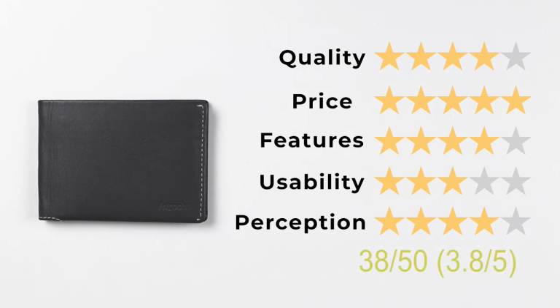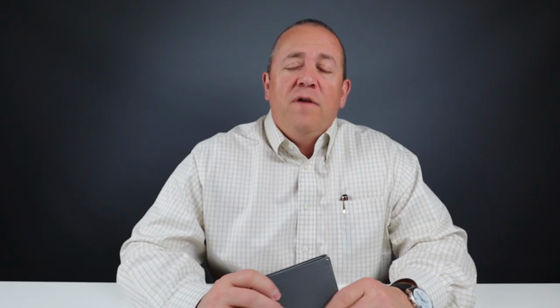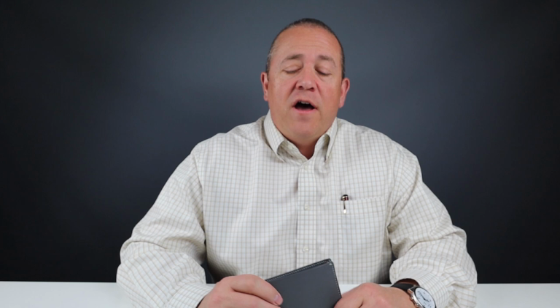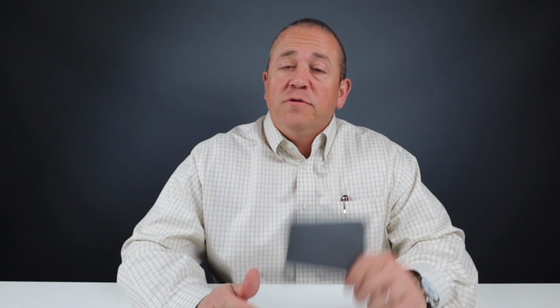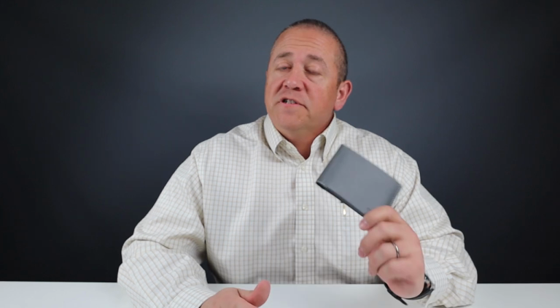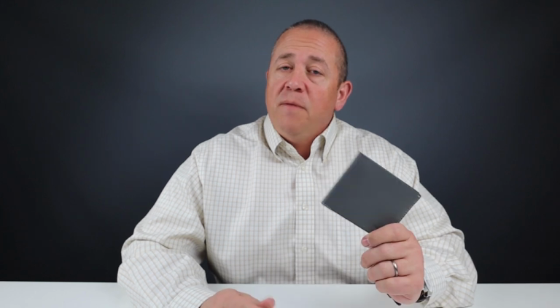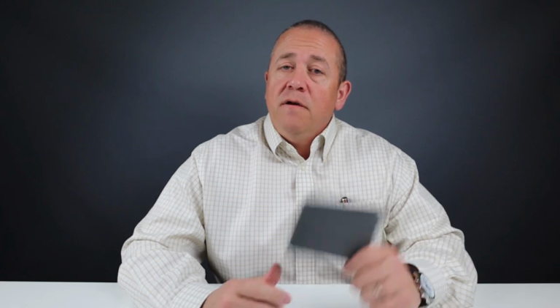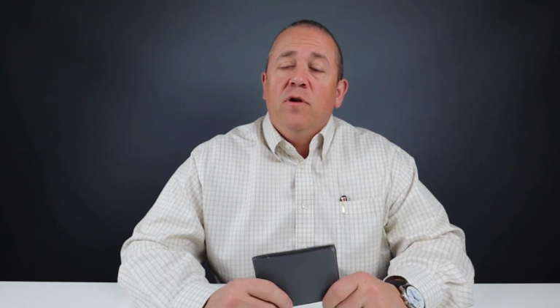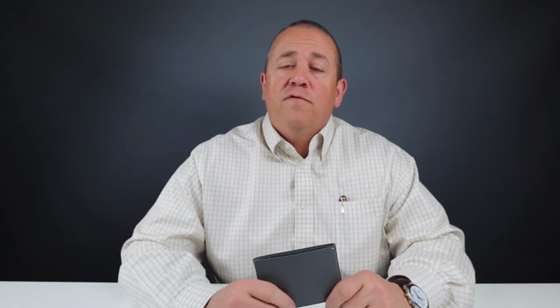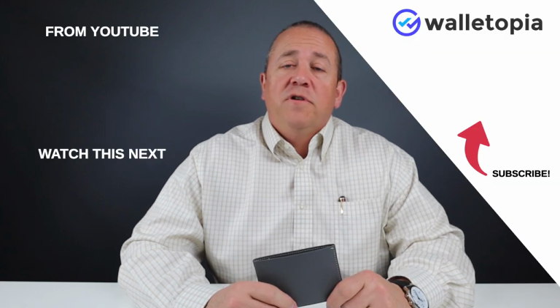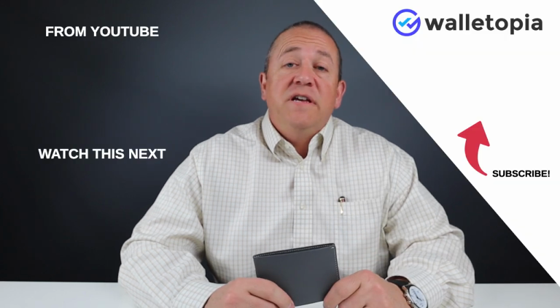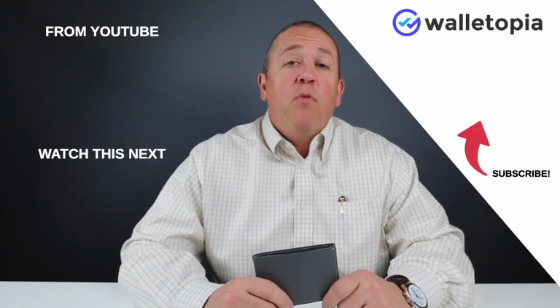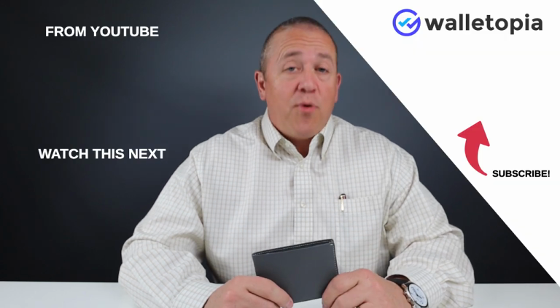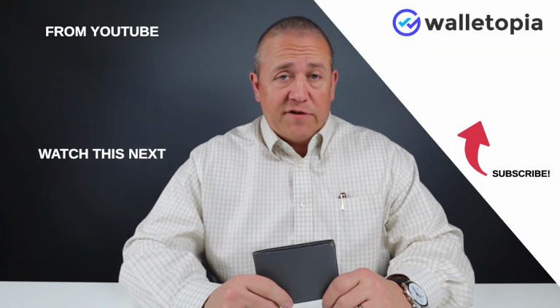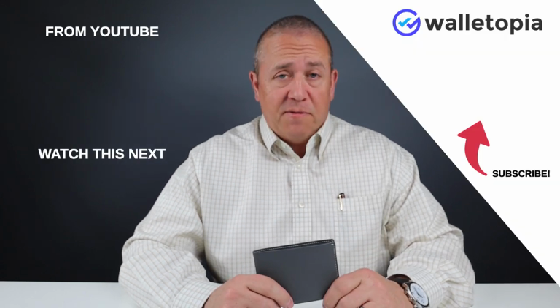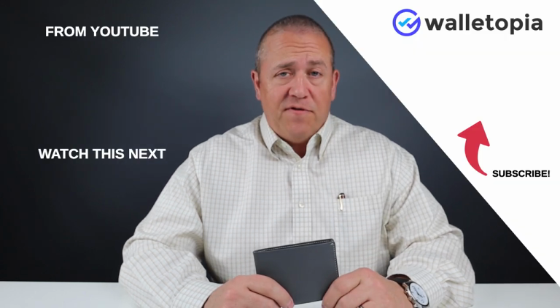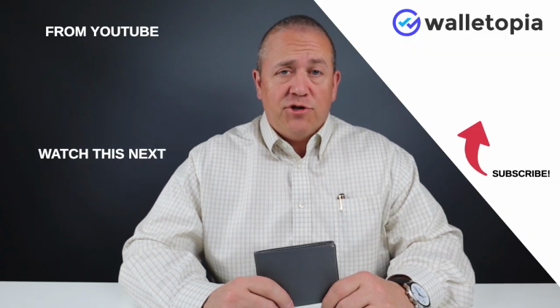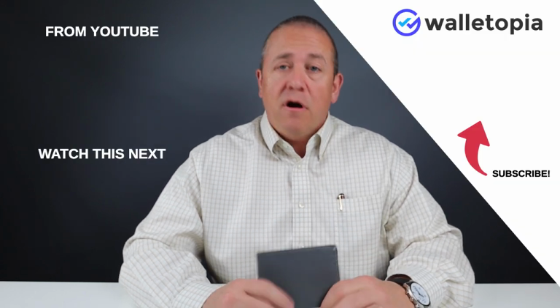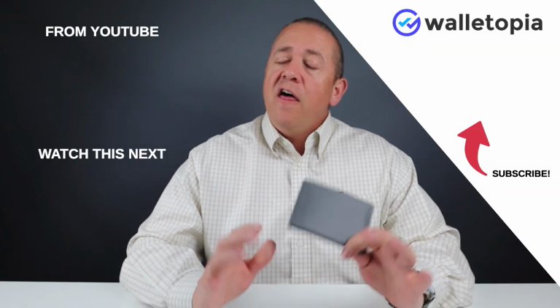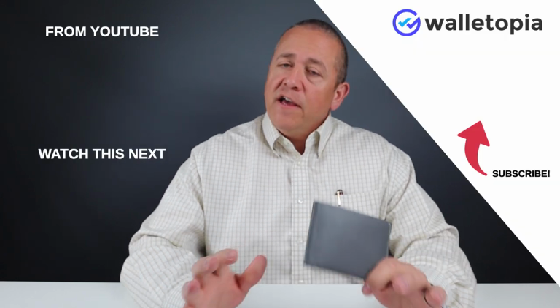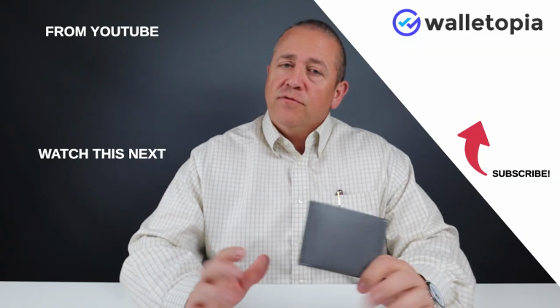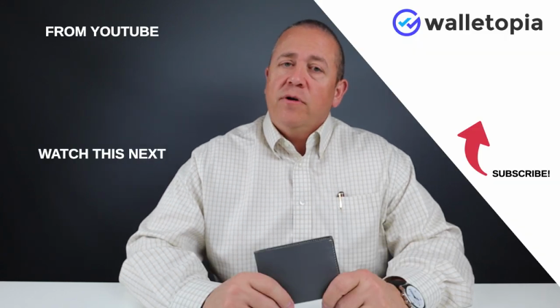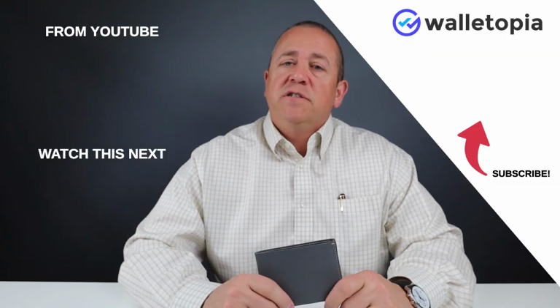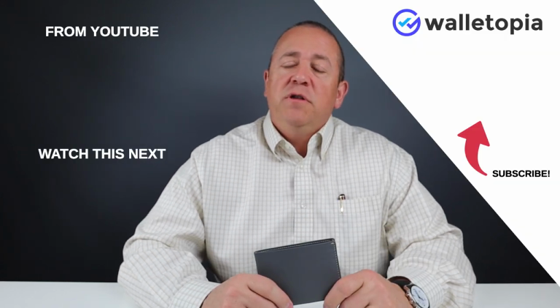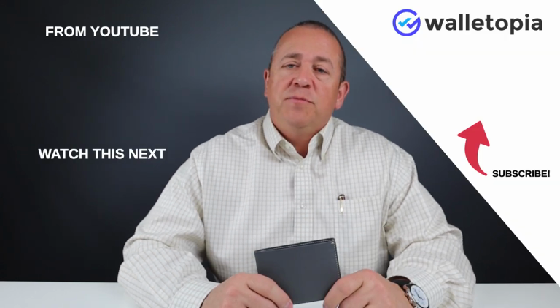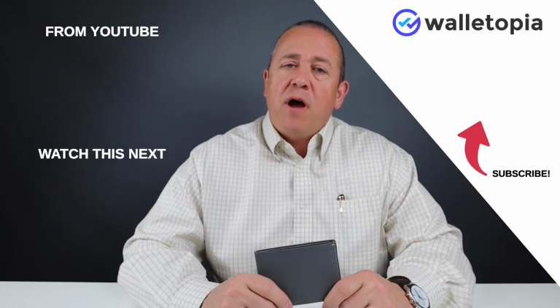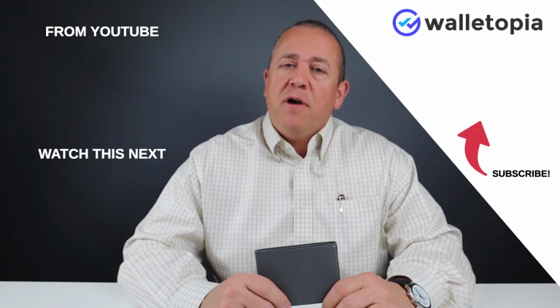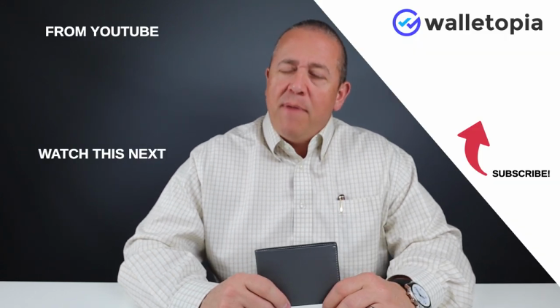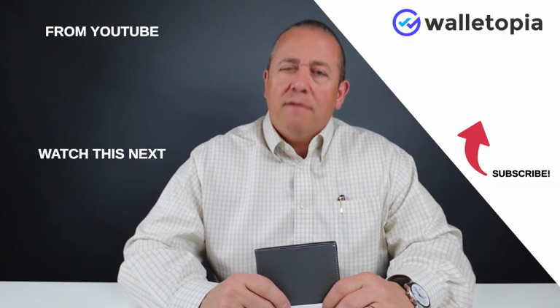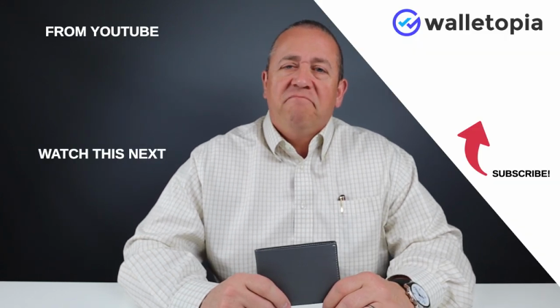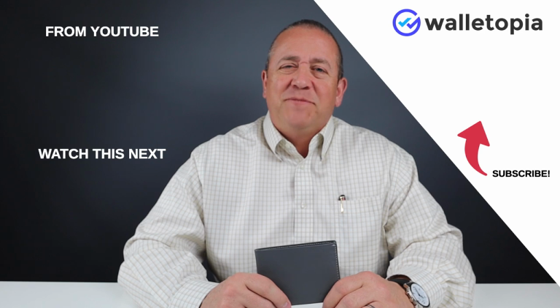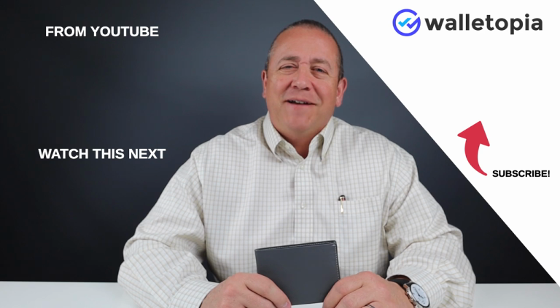We have high hopes for this company. We look forward to seeing more products in the future. Thanks for joining us. Please subscribe and come back. Thanks, bye.